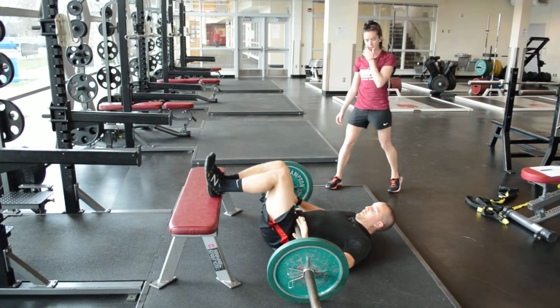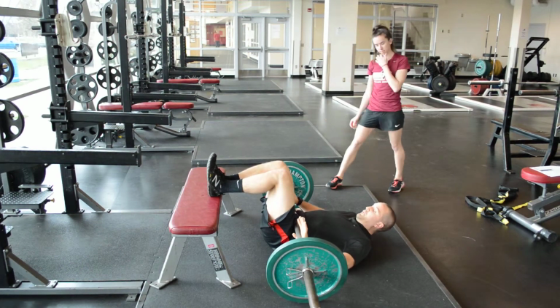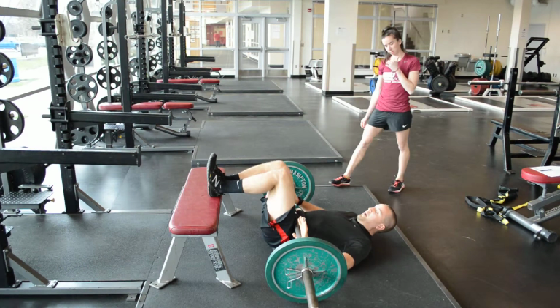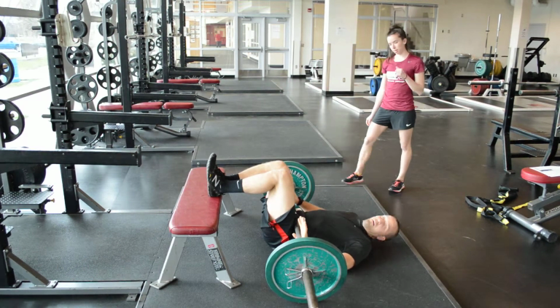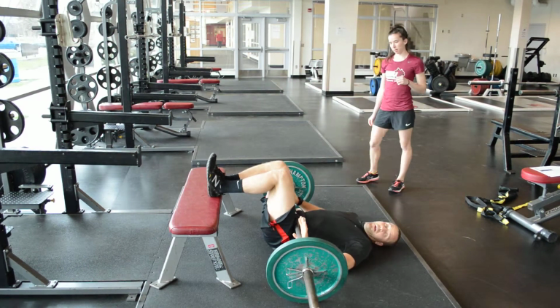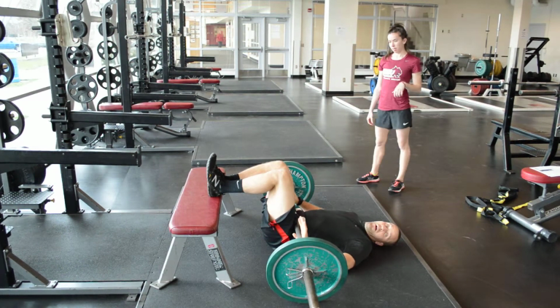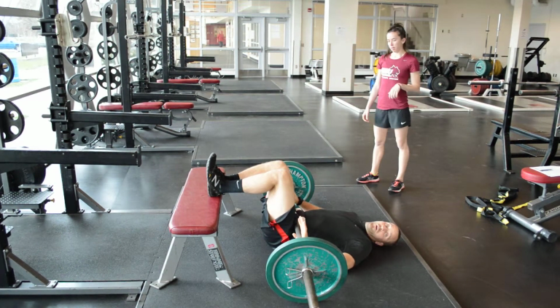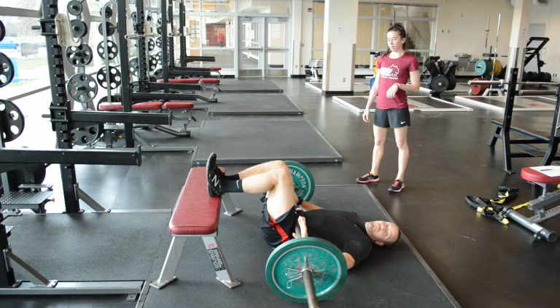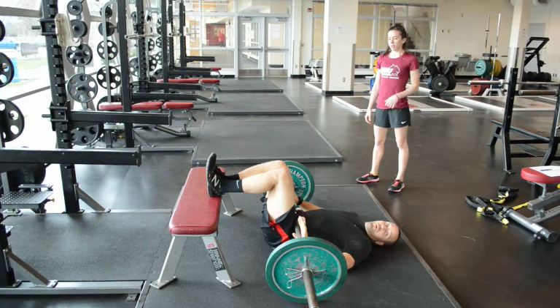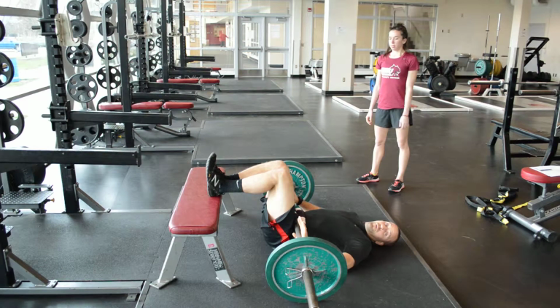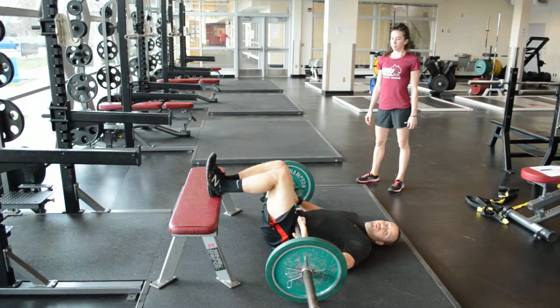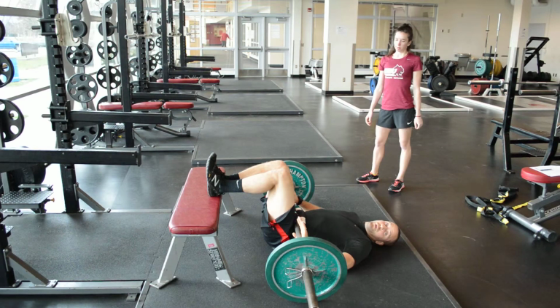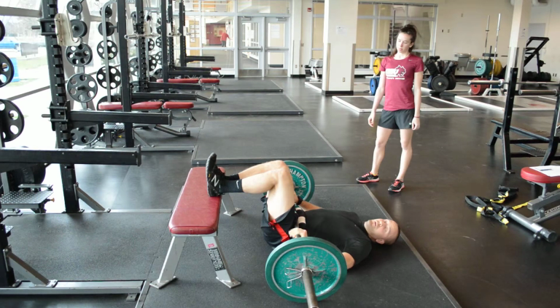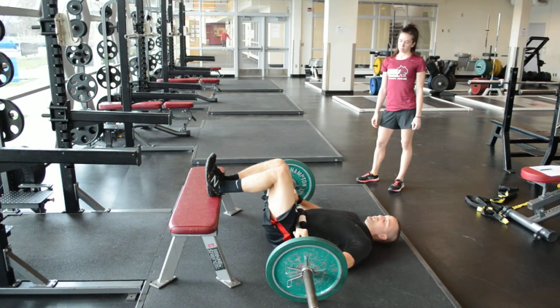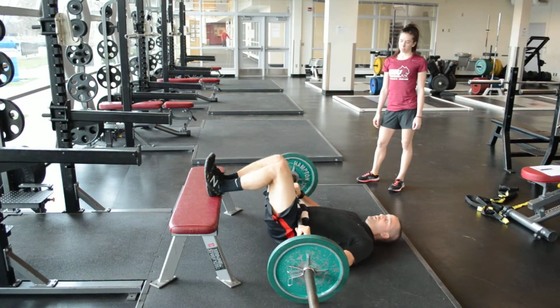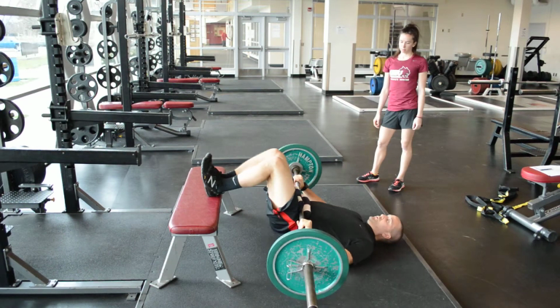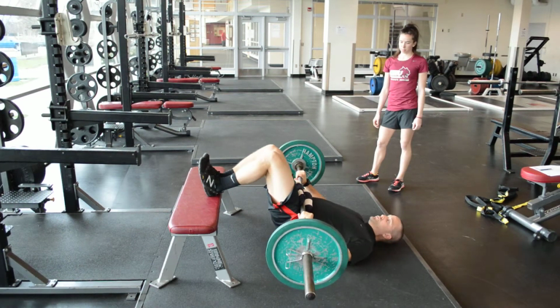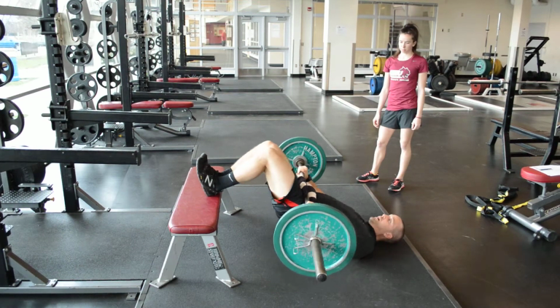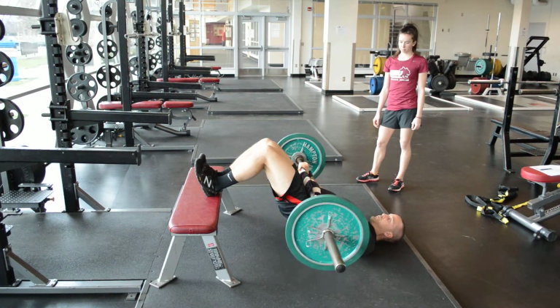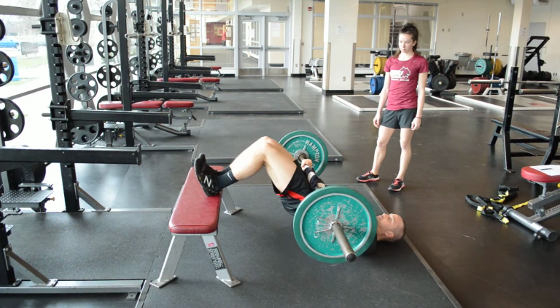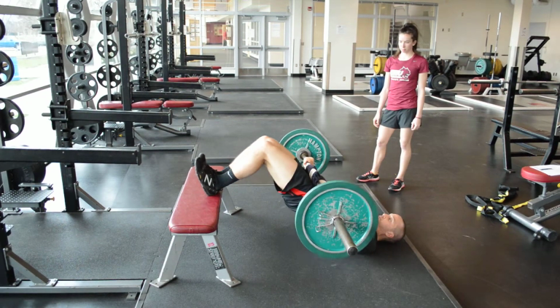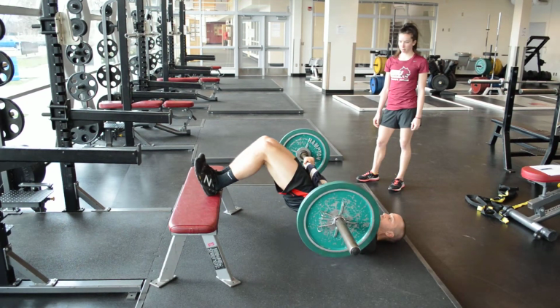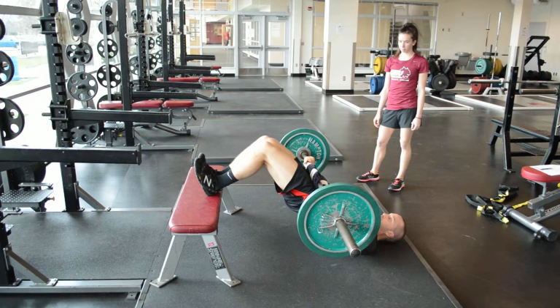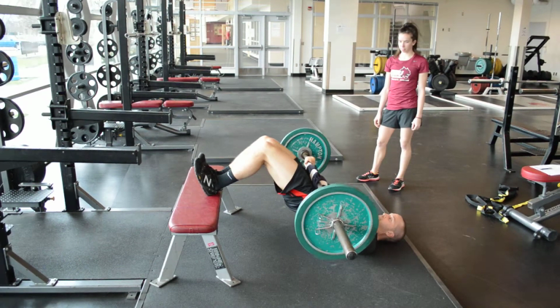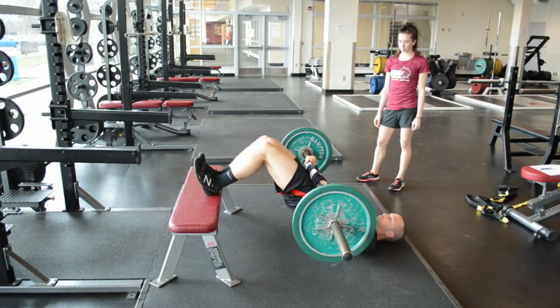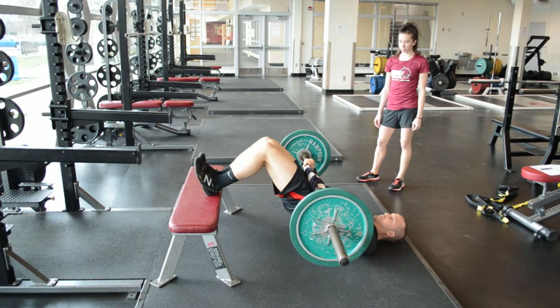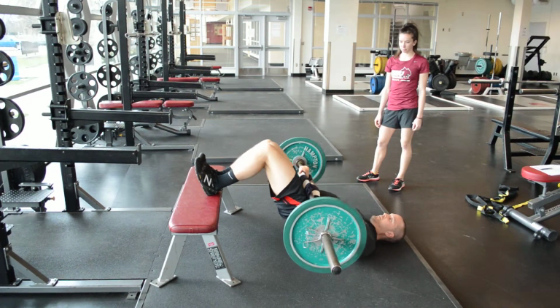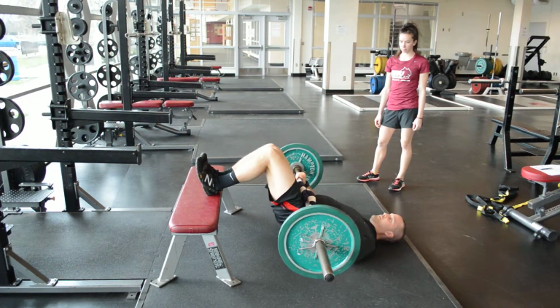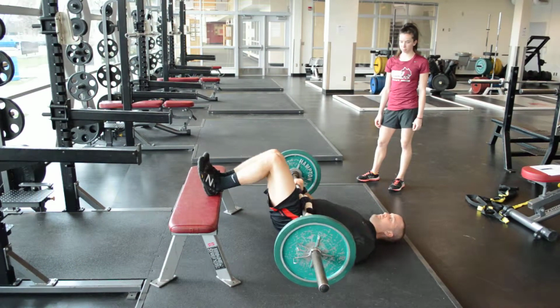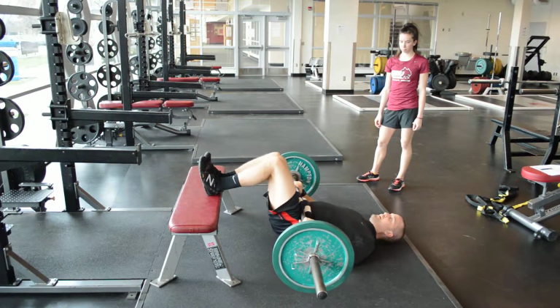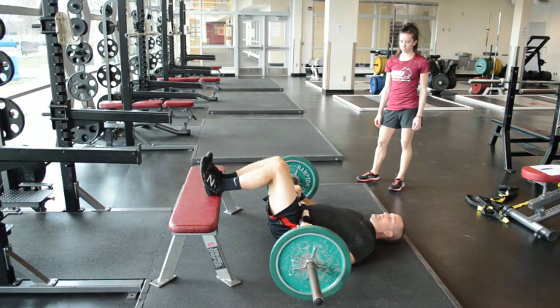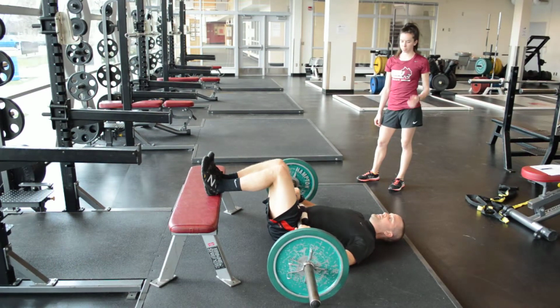From there, you're going to pull through your heels, drive your hips up, back down, back up.